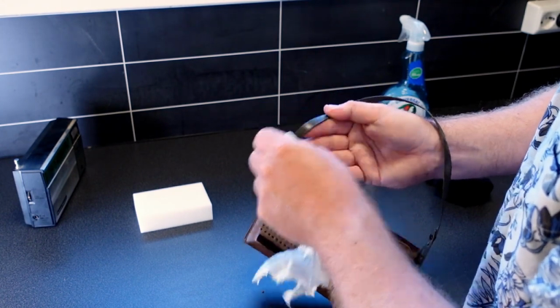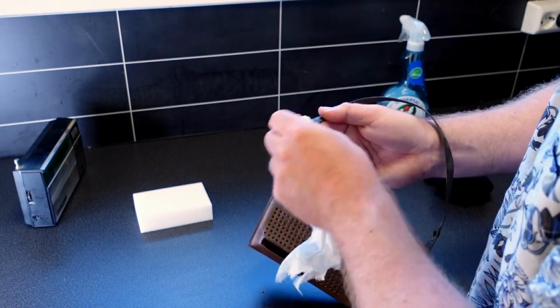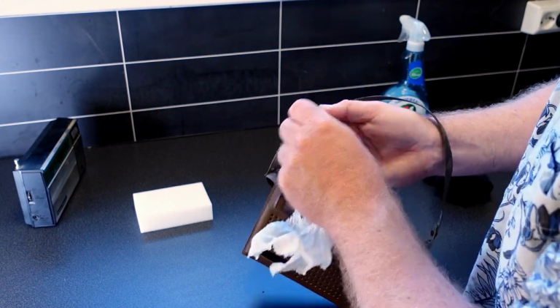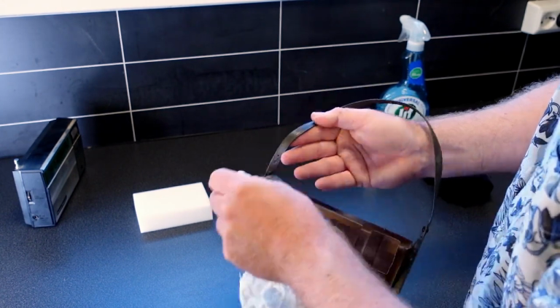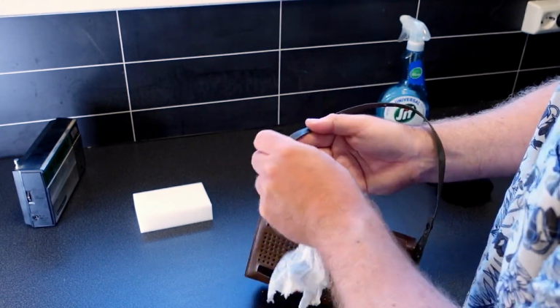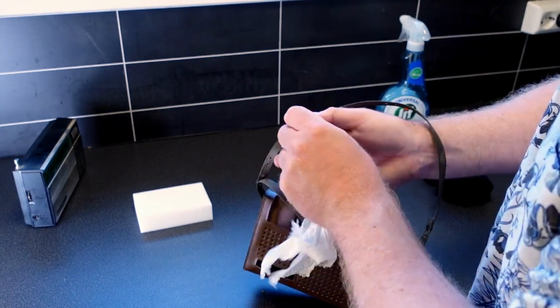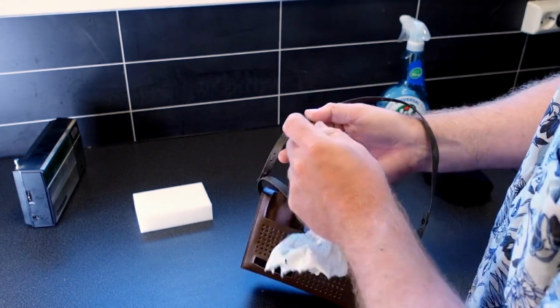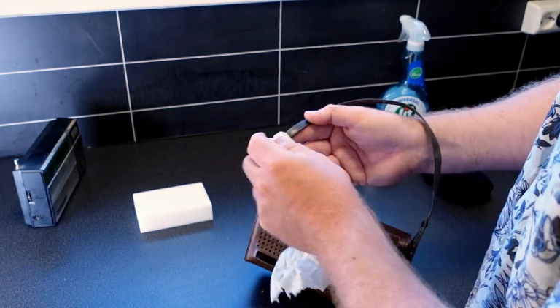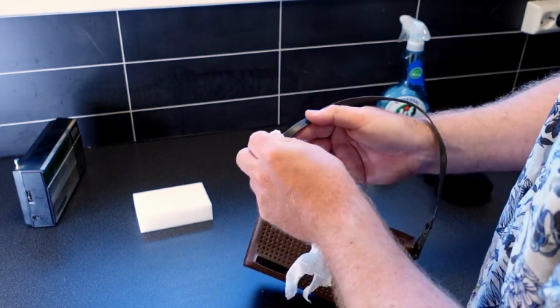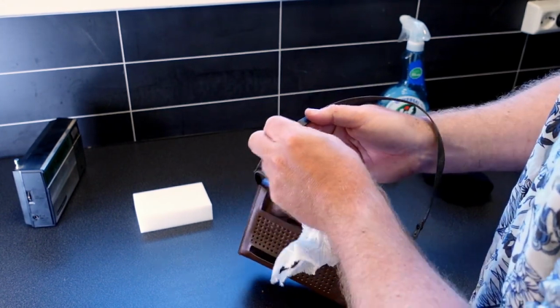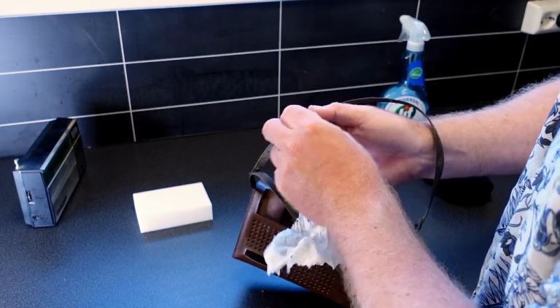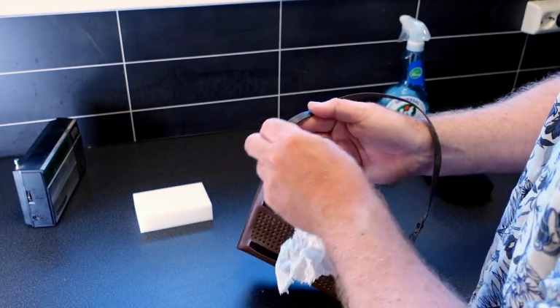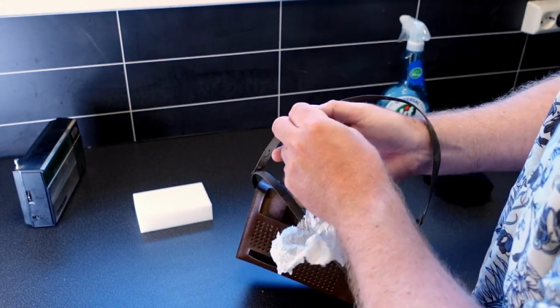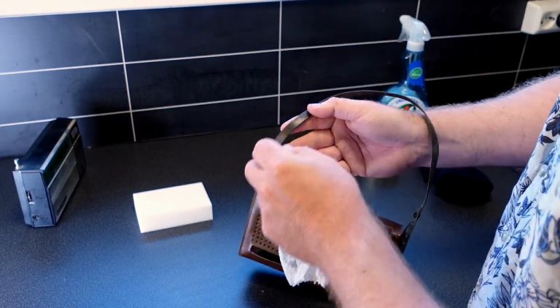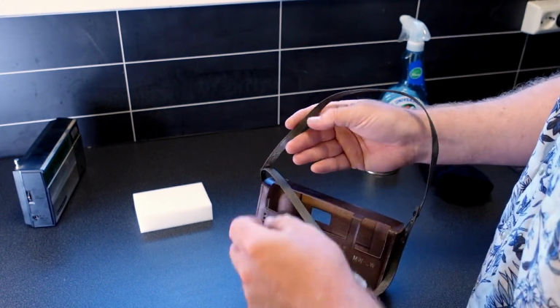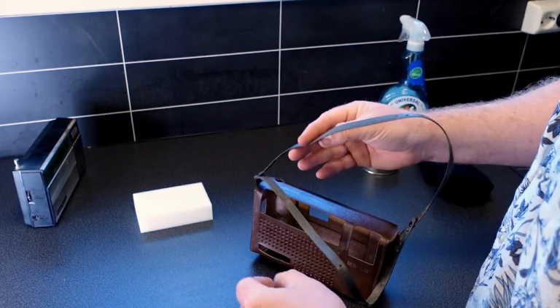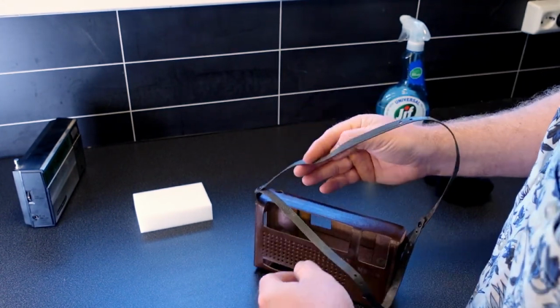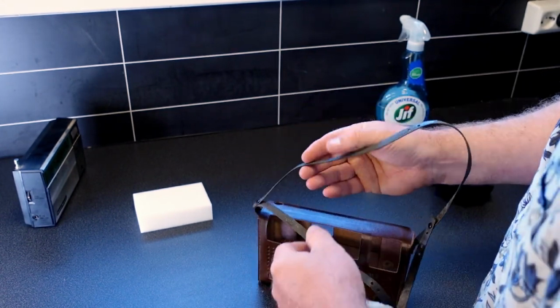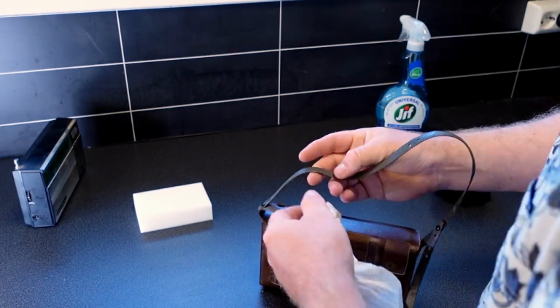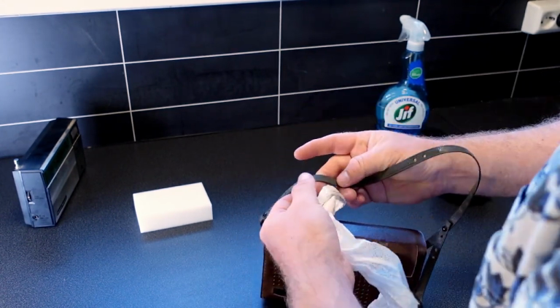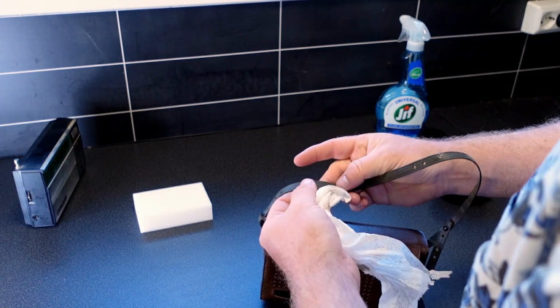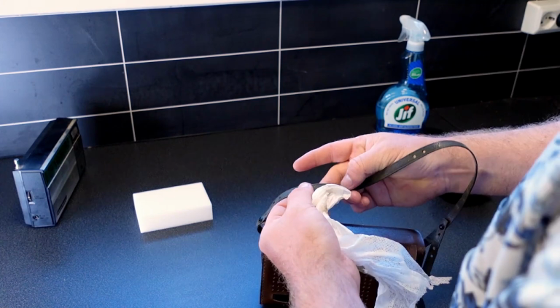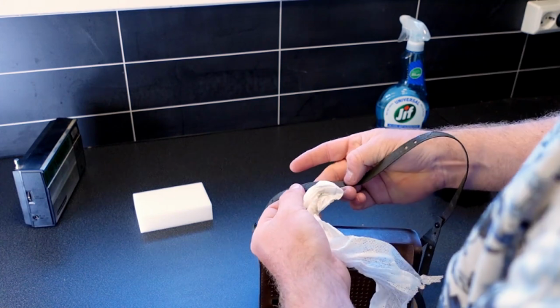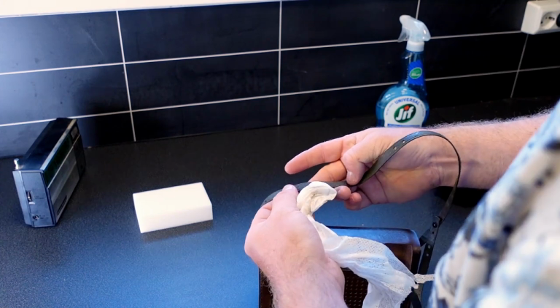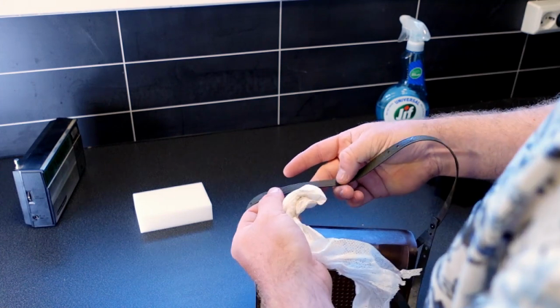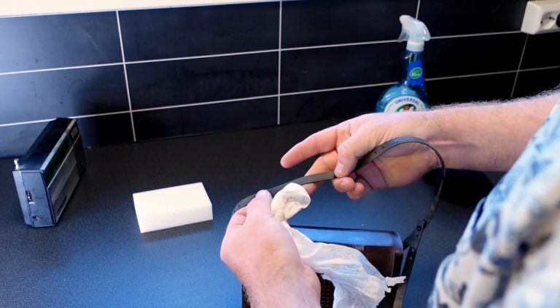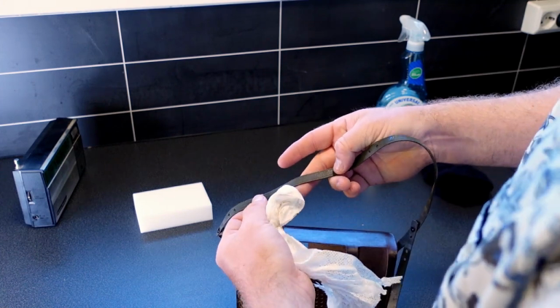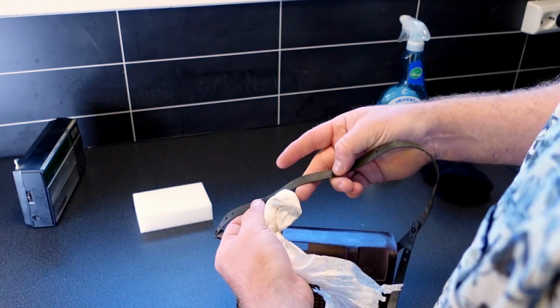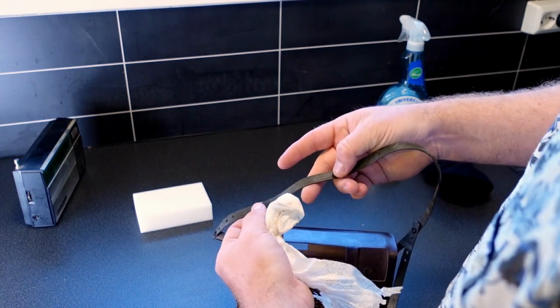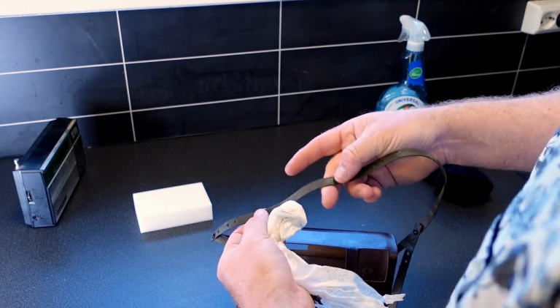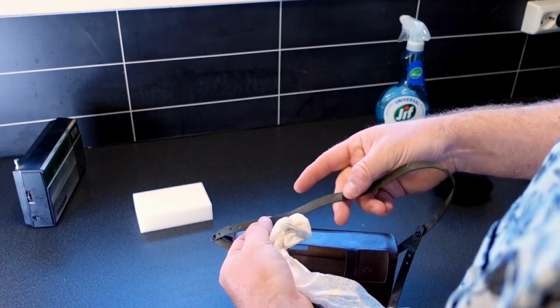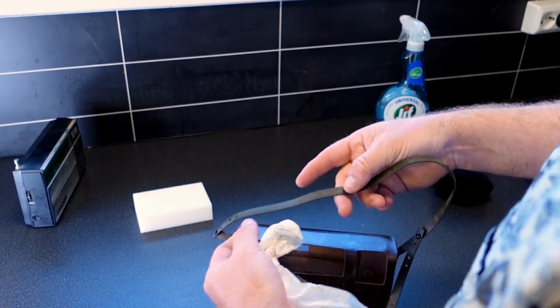This needs some other kind of treatment. It's a textured plastic.